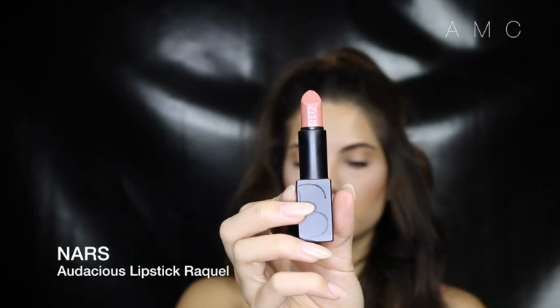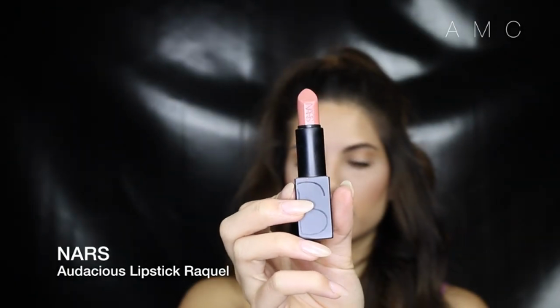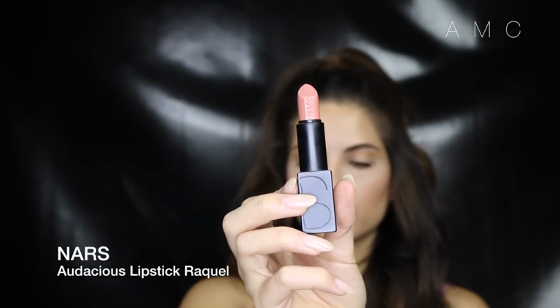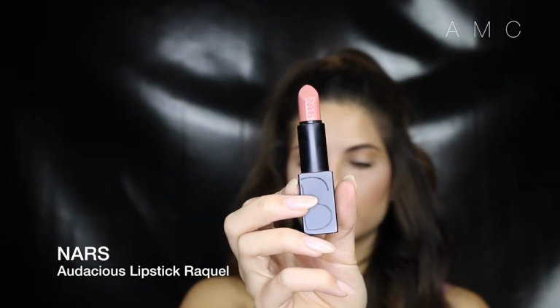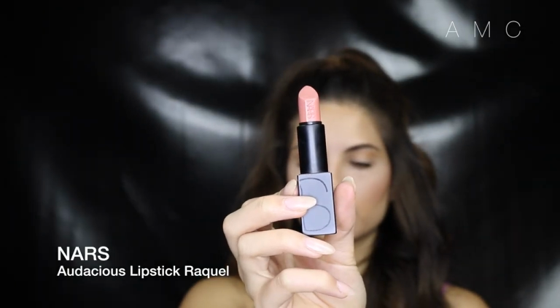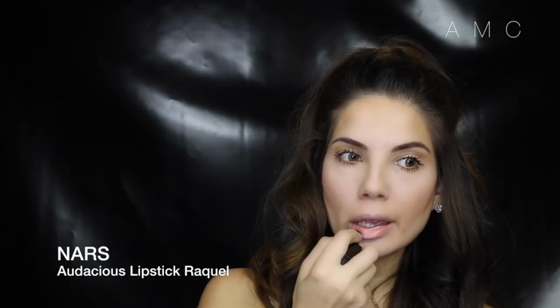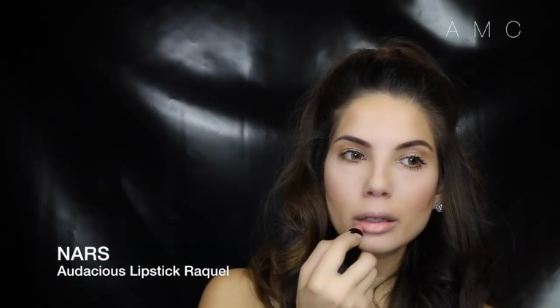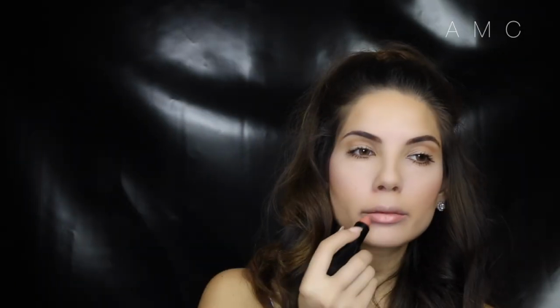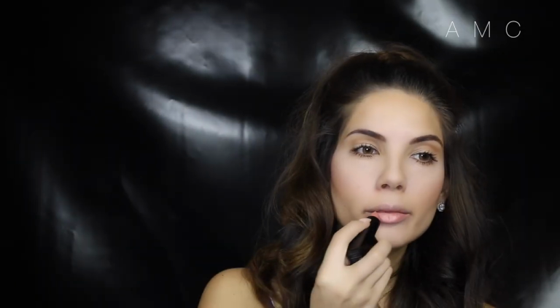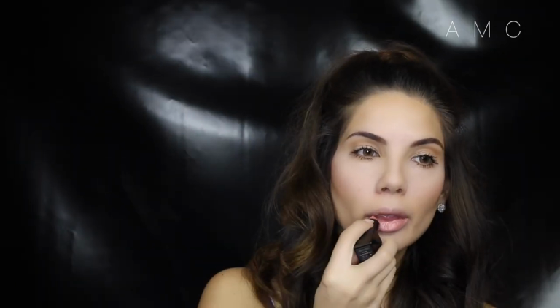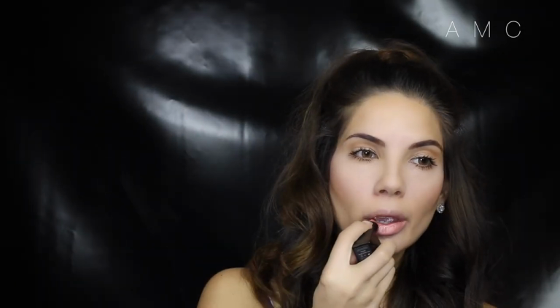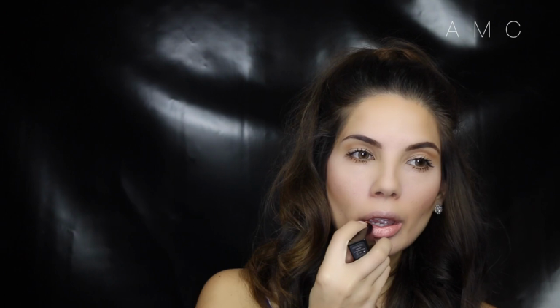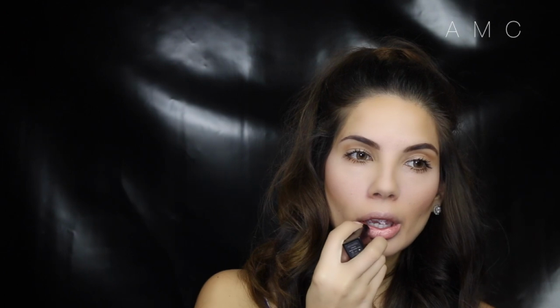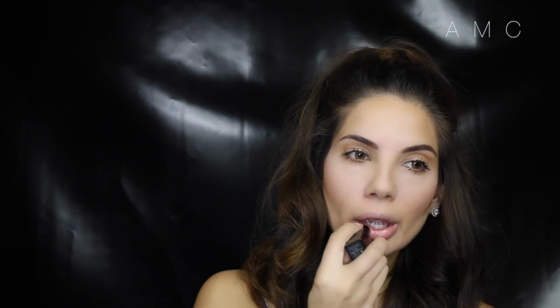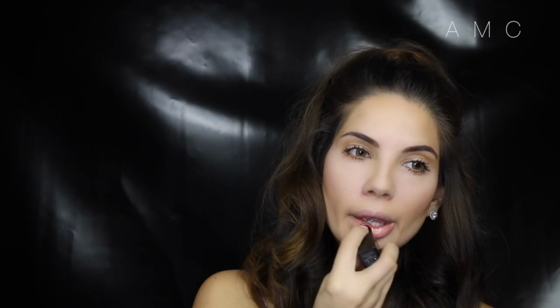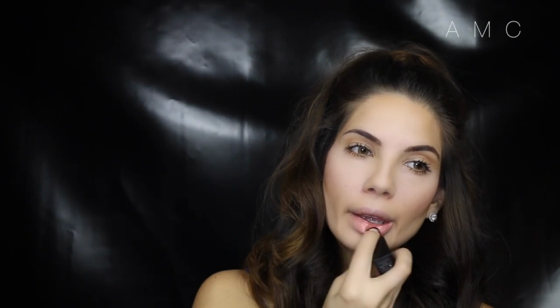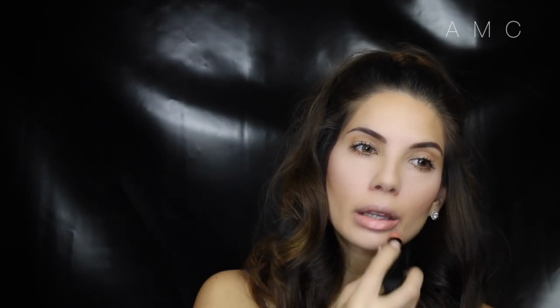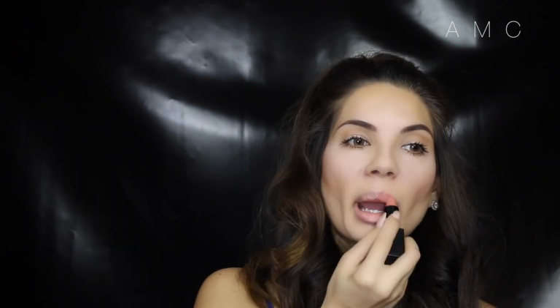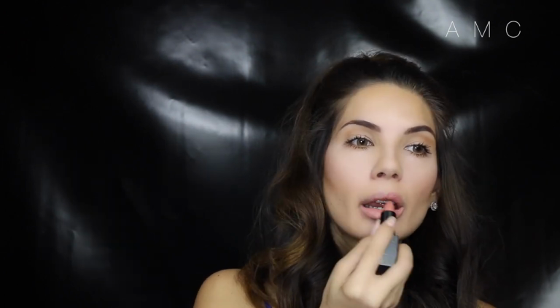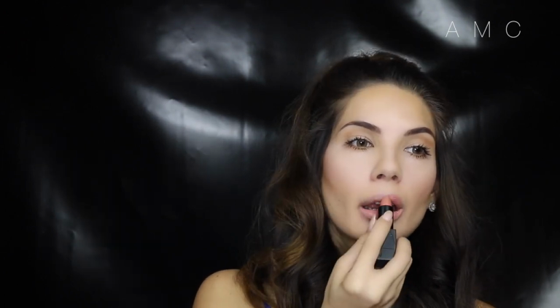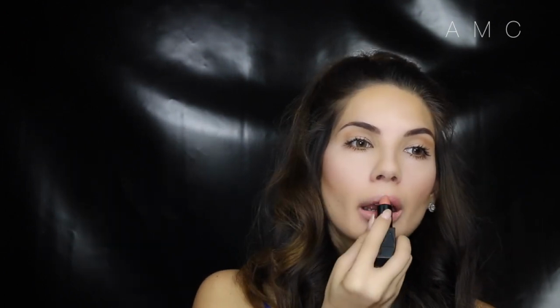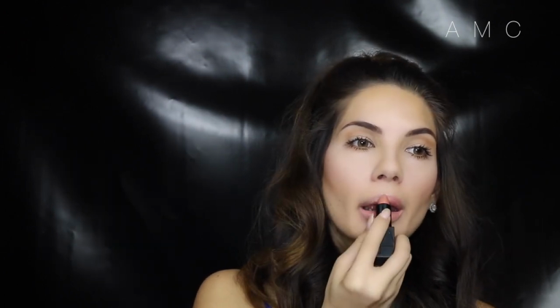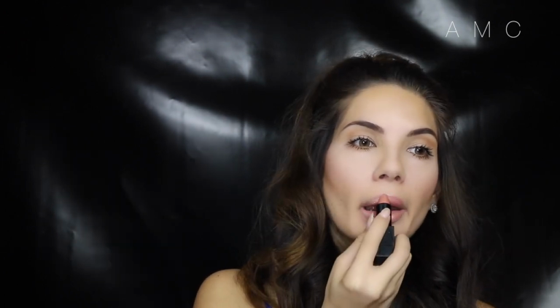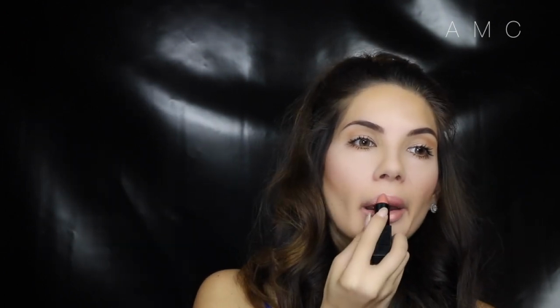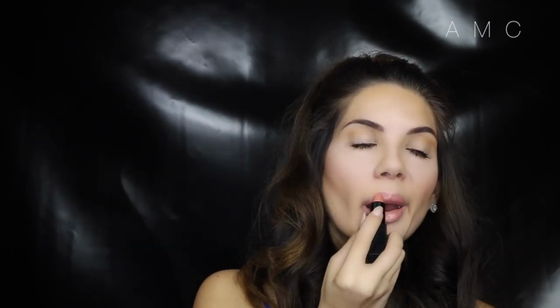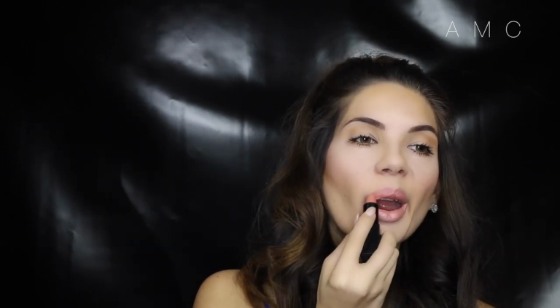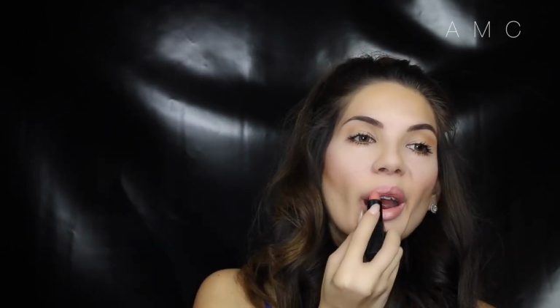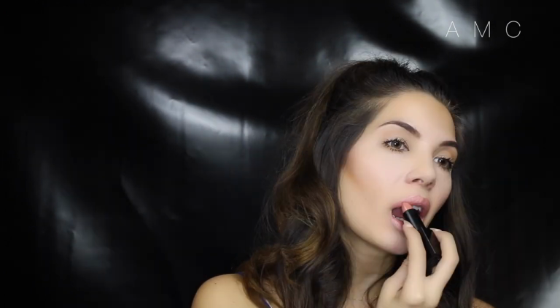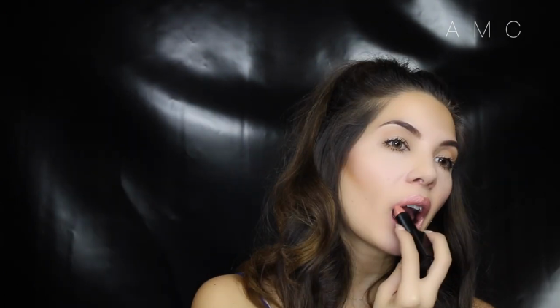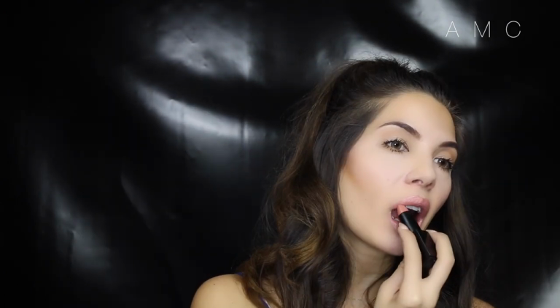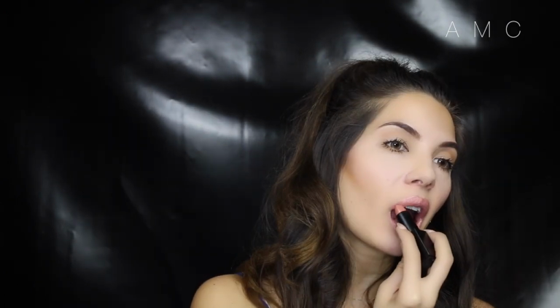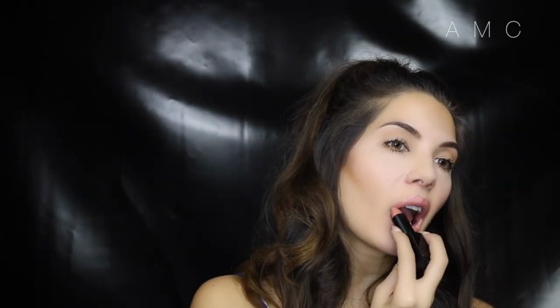This colour from the NARS Audacious range is my absolute favourite. It's the most perfect peachy nude colour.